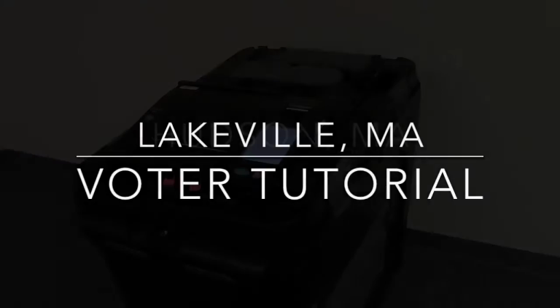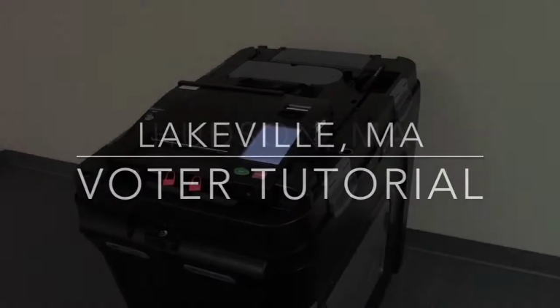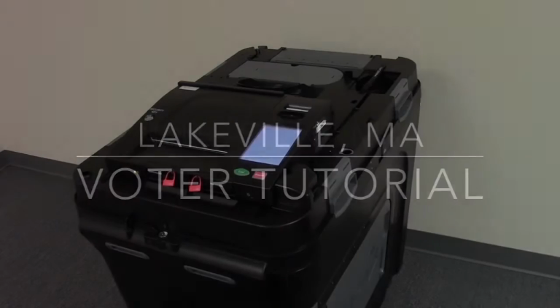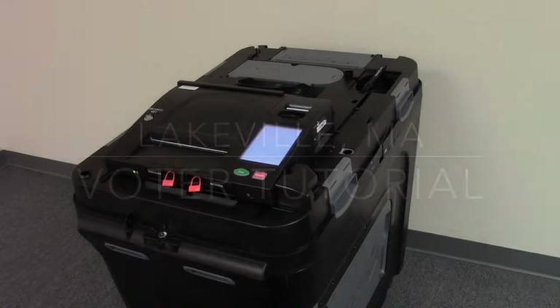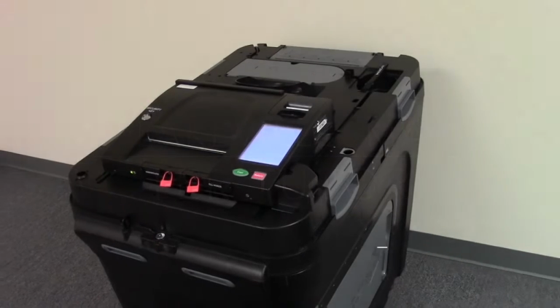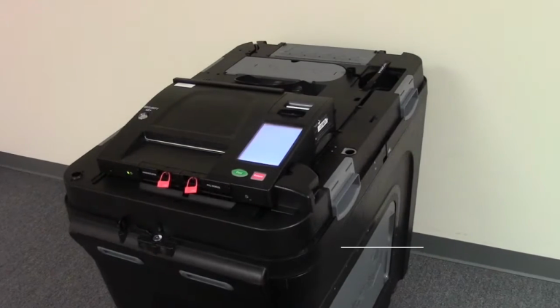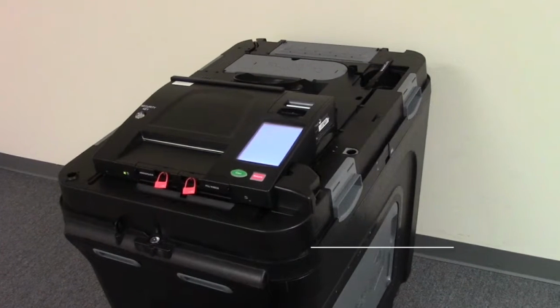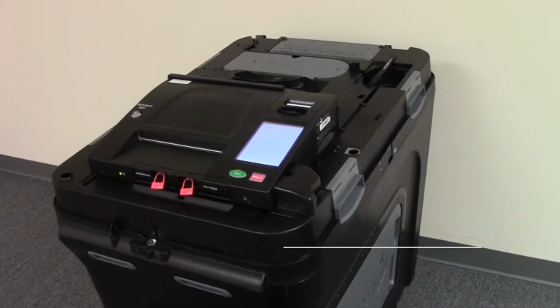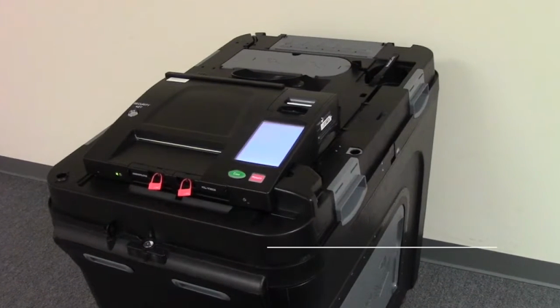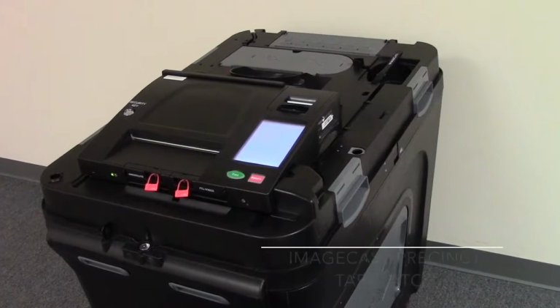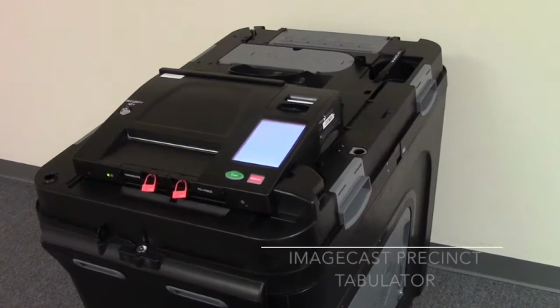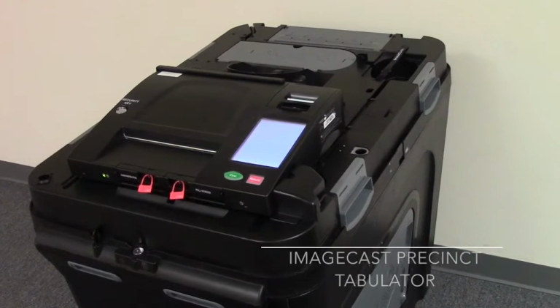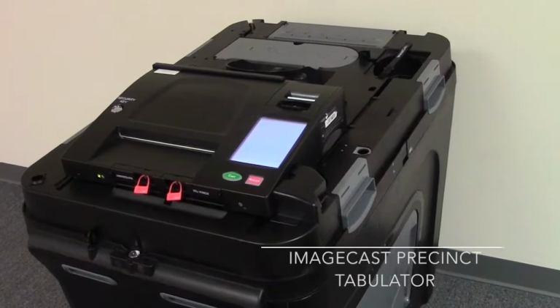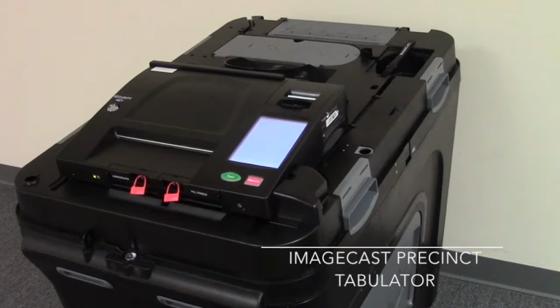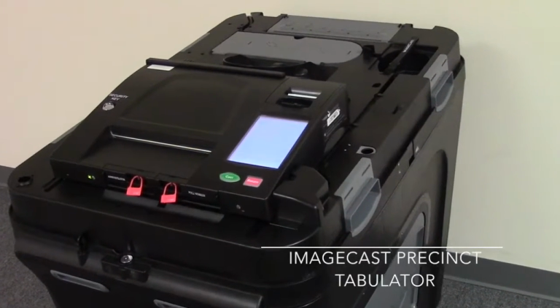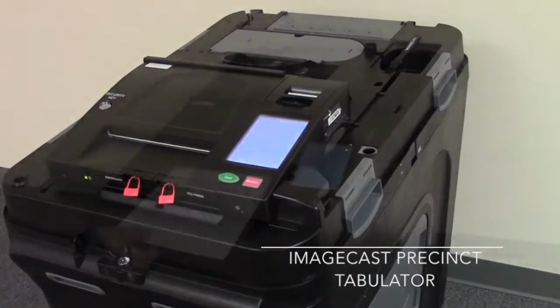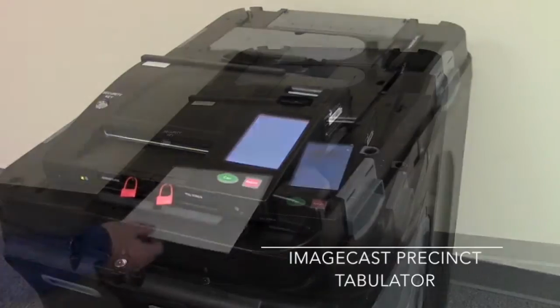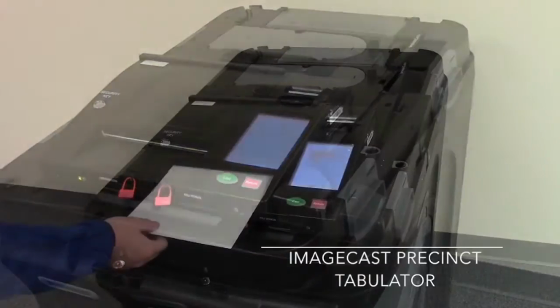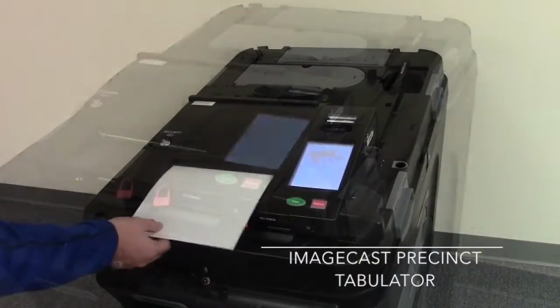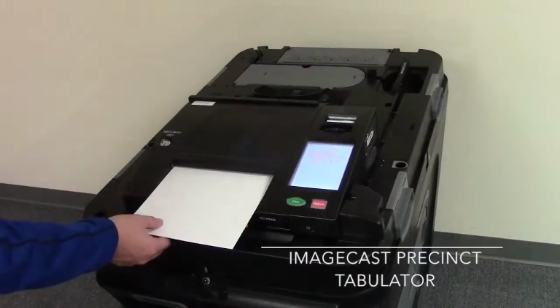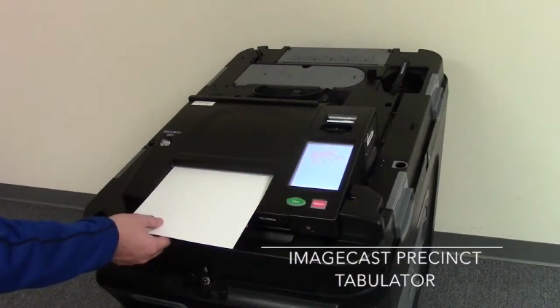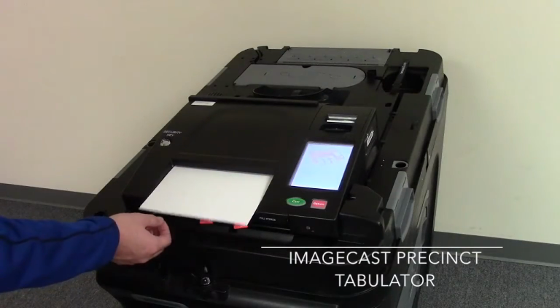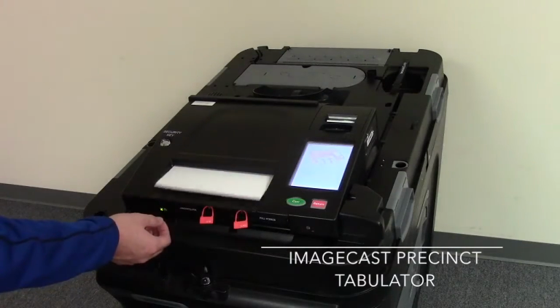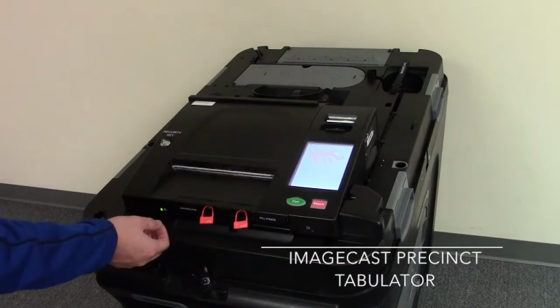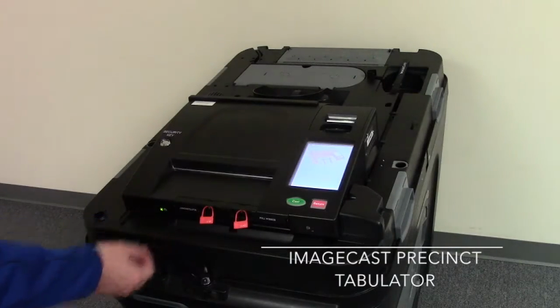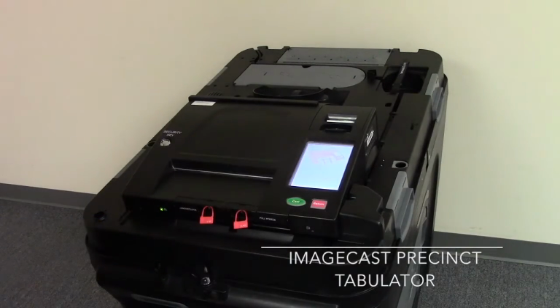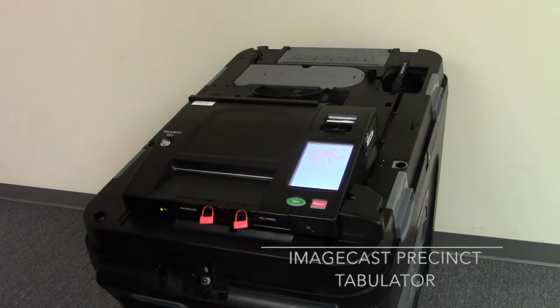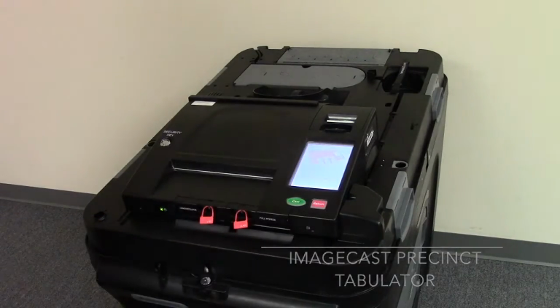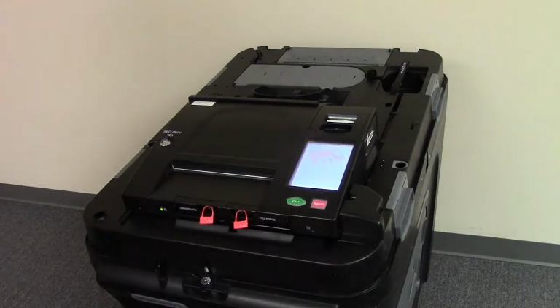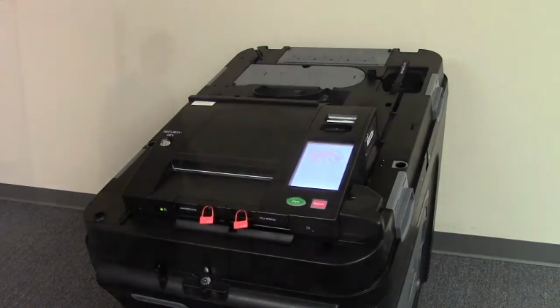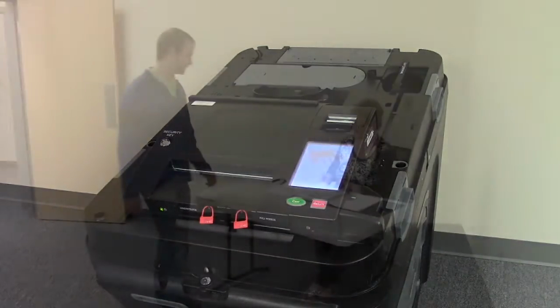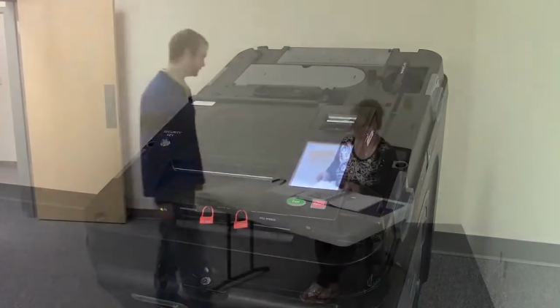Come your next election, you will be casting your ballot in a new digital scan vote tabulator.